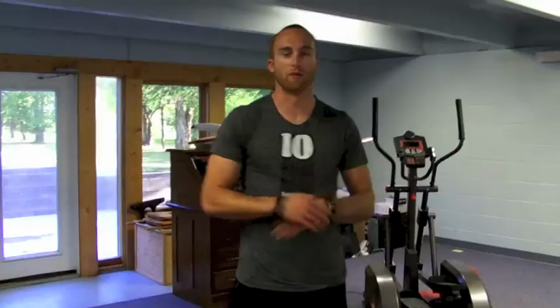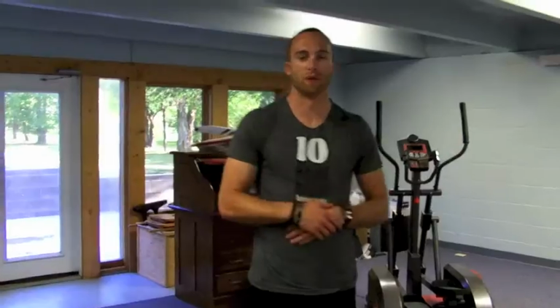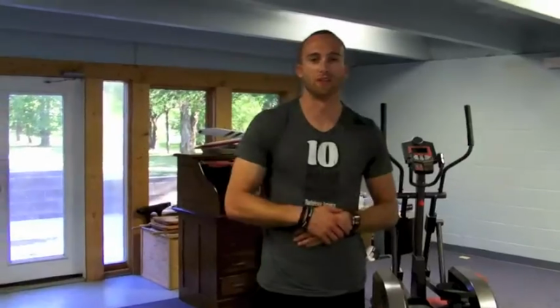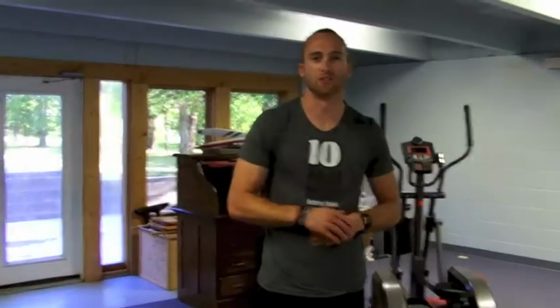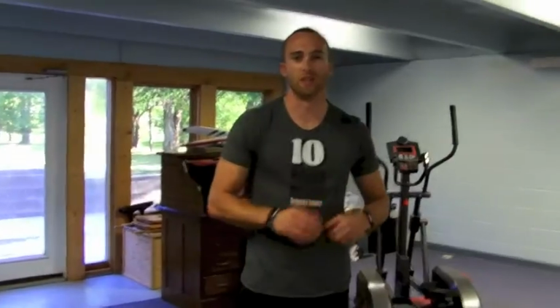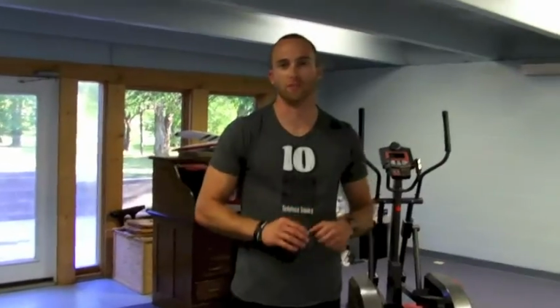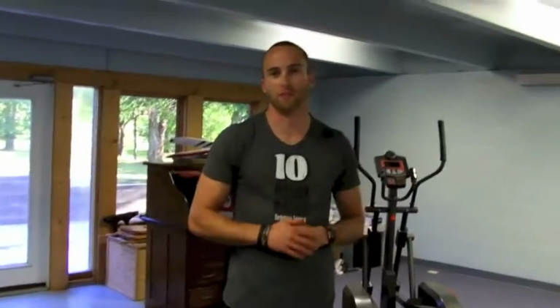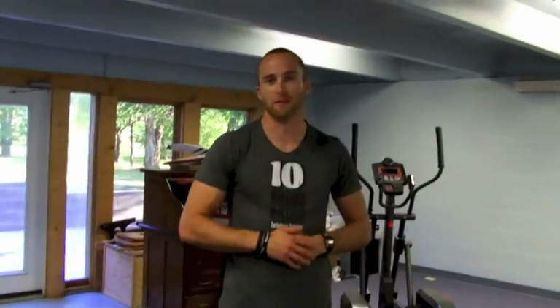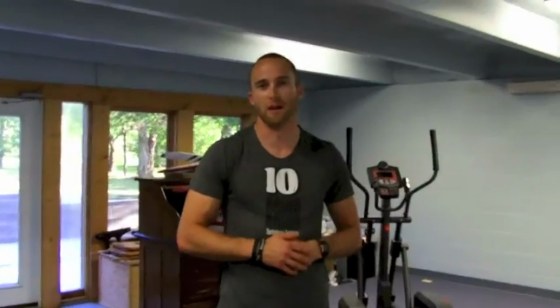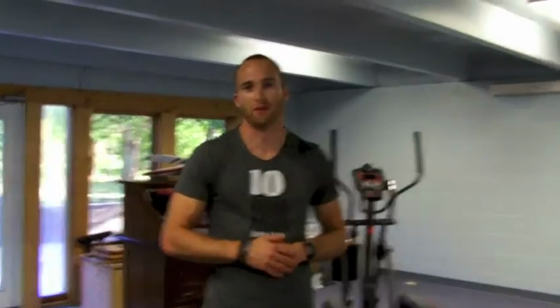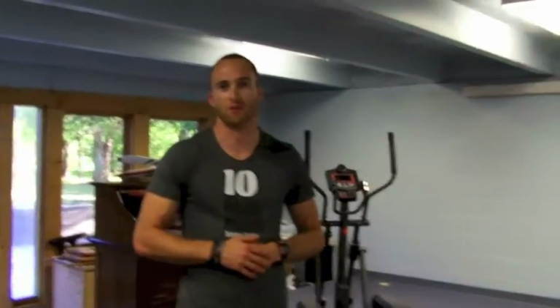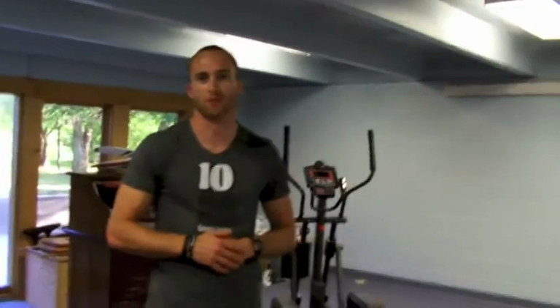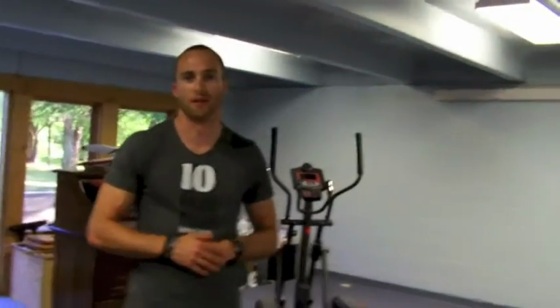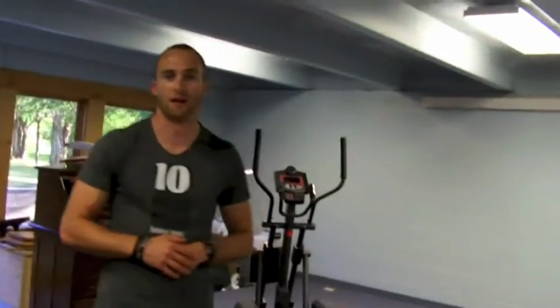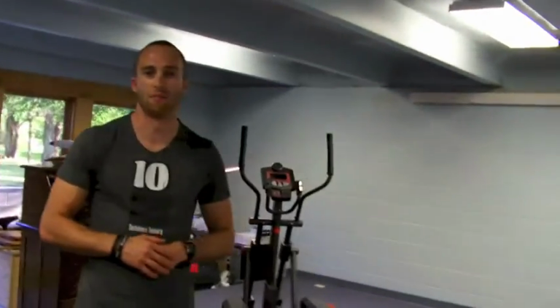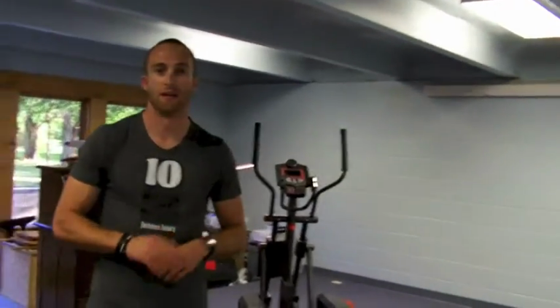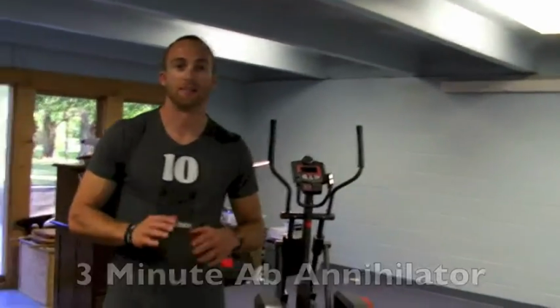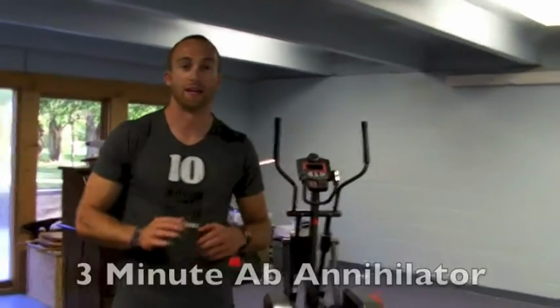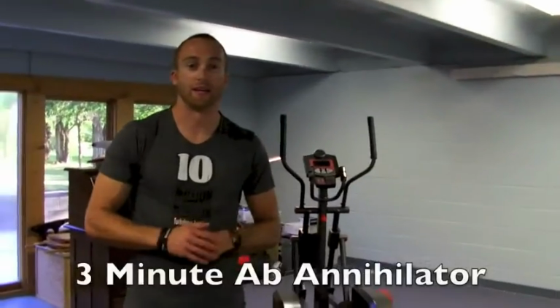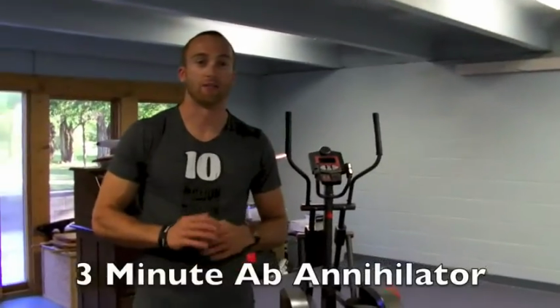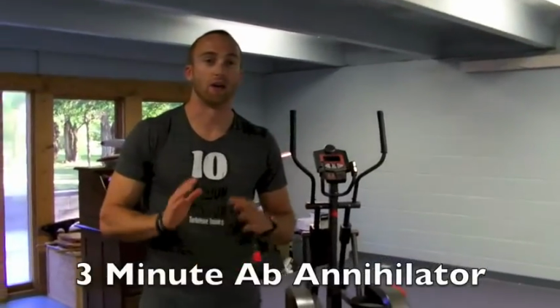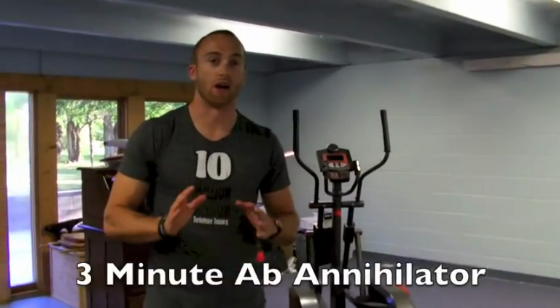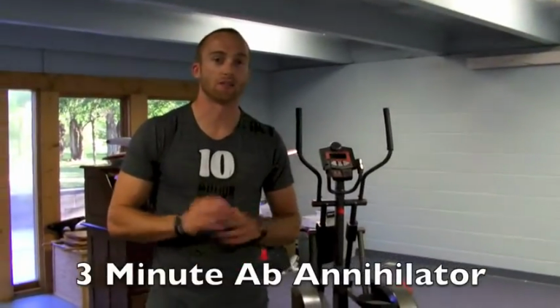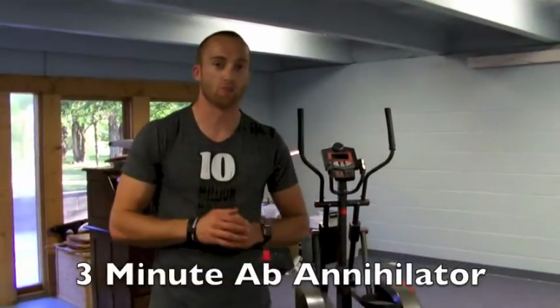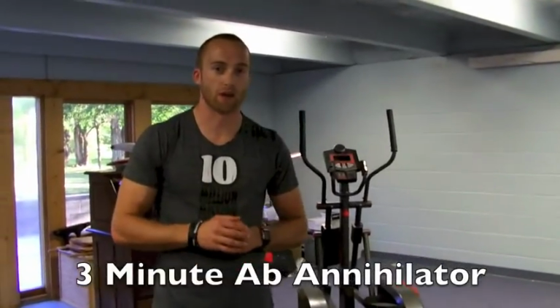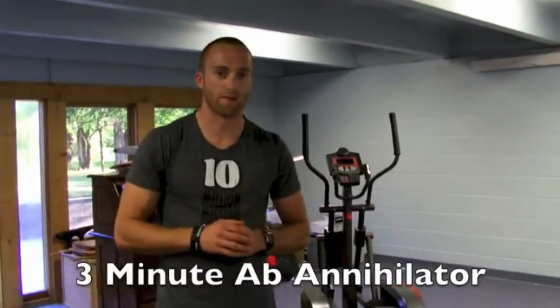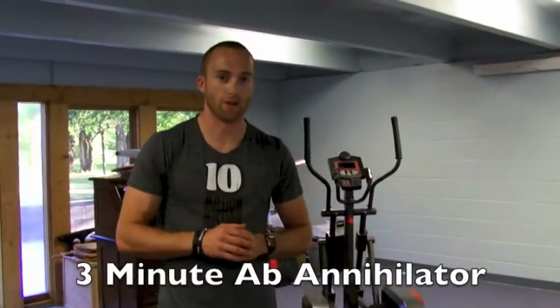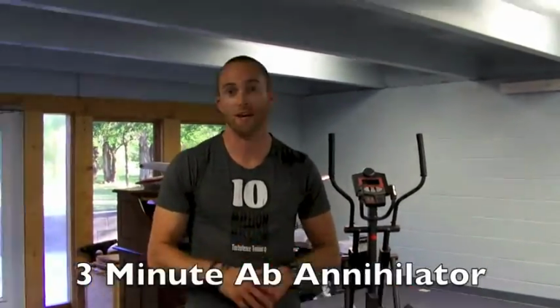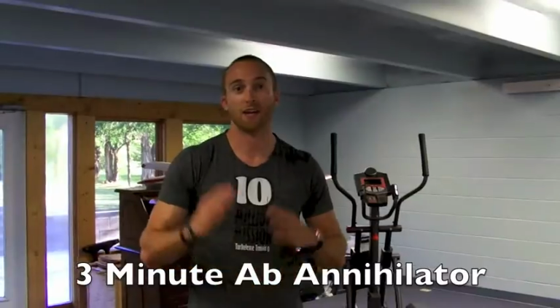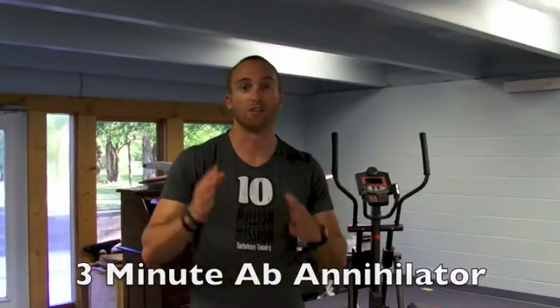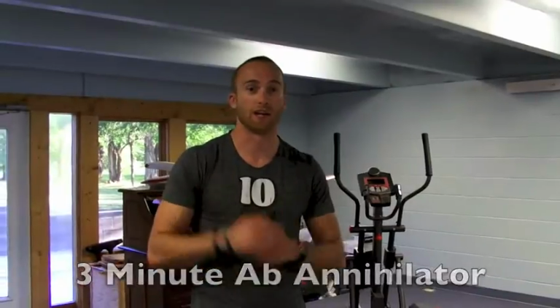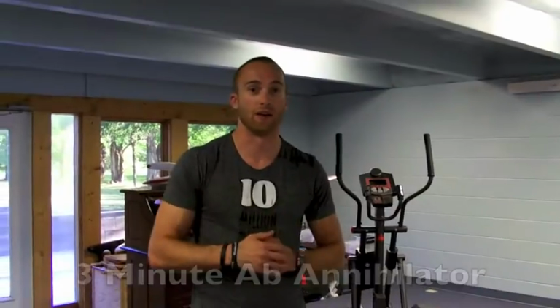Hello everybody, this is Jason from leanbodyrevolution.com. We've got an awesome workout for you, check it out.